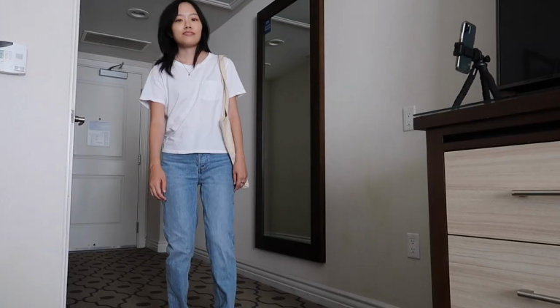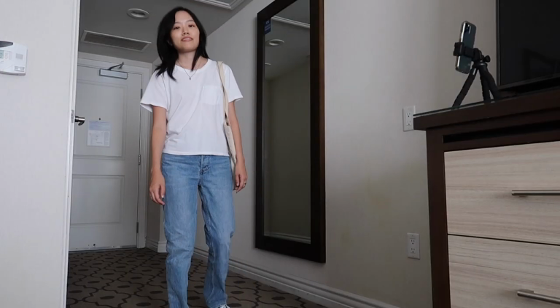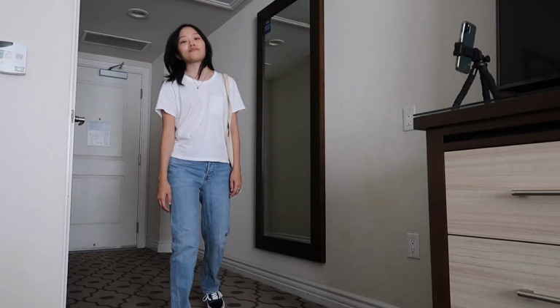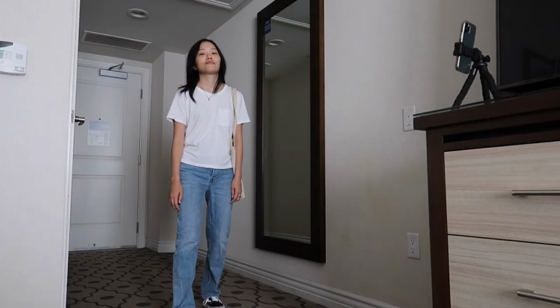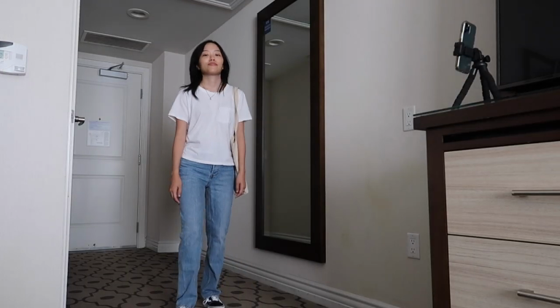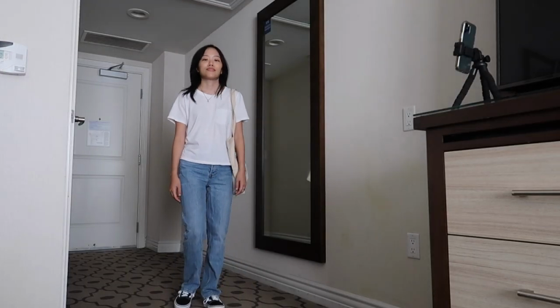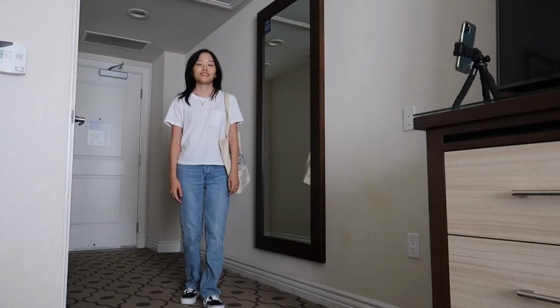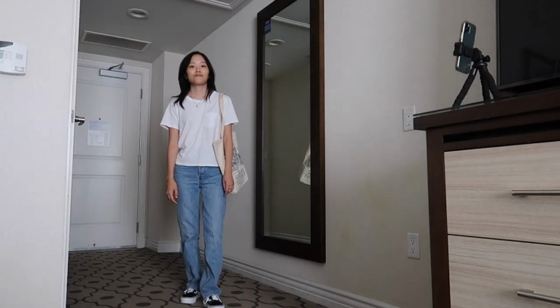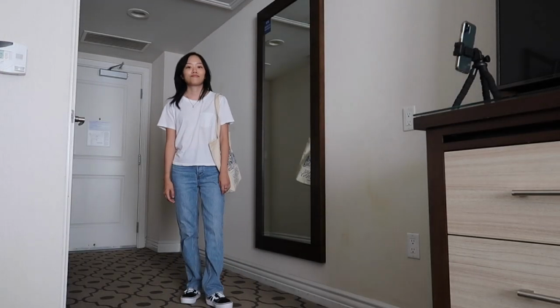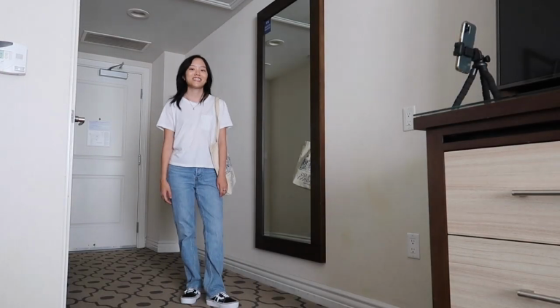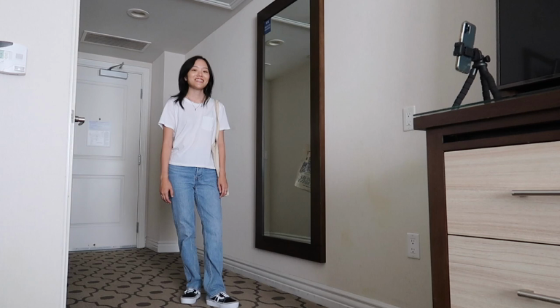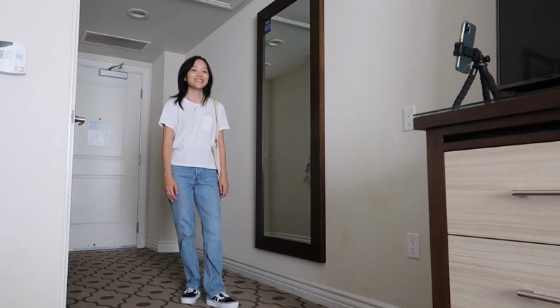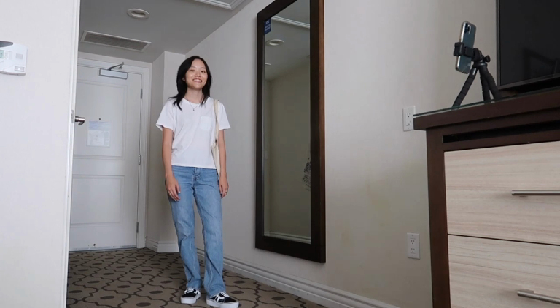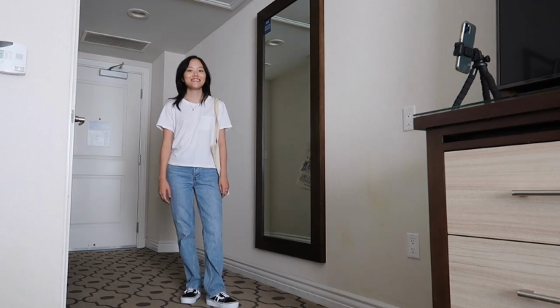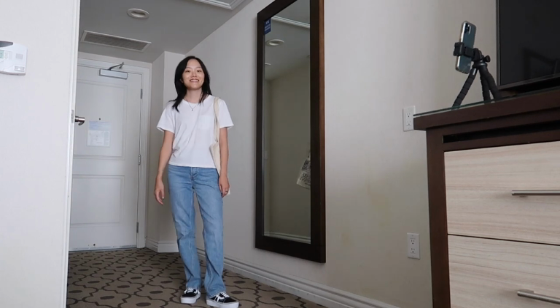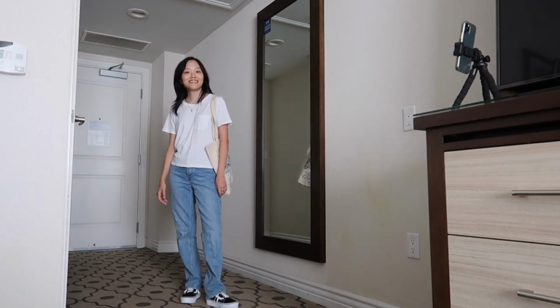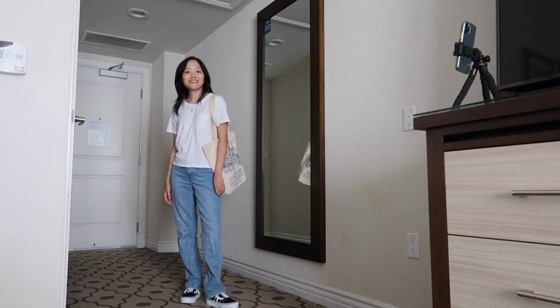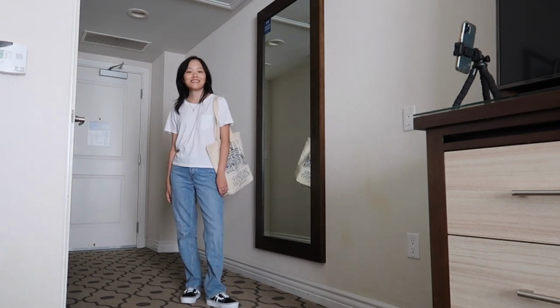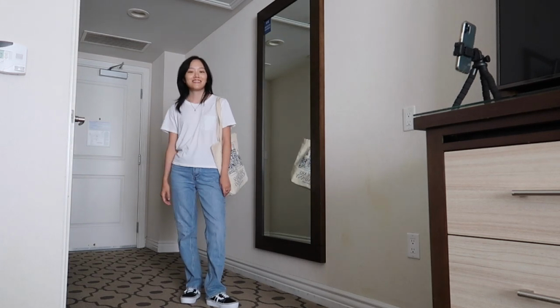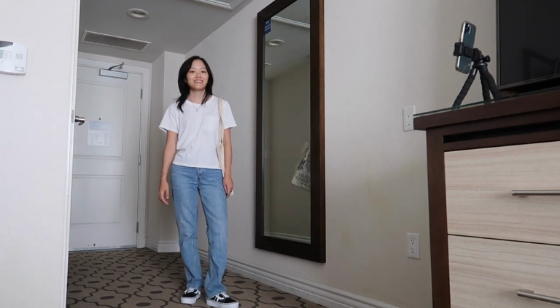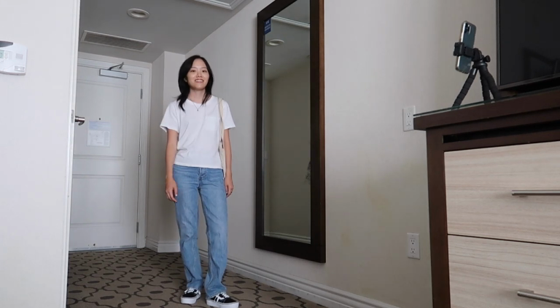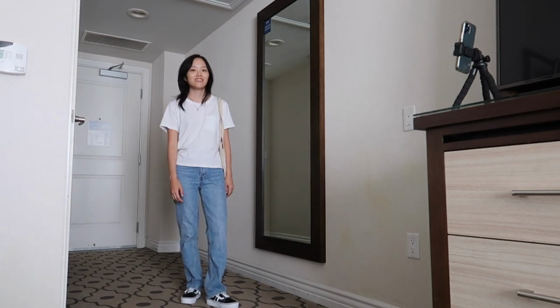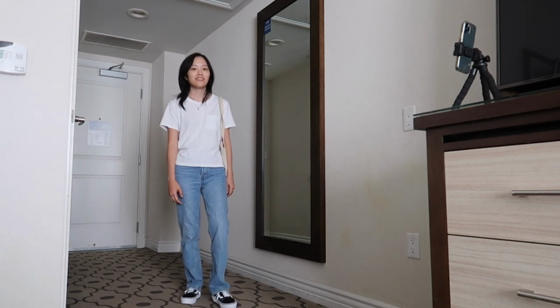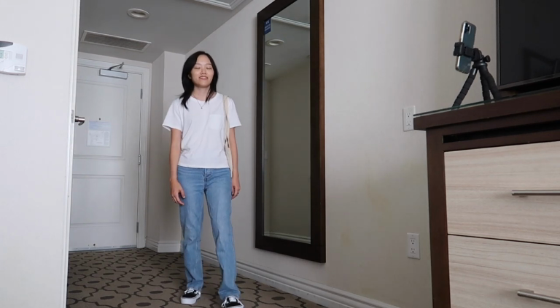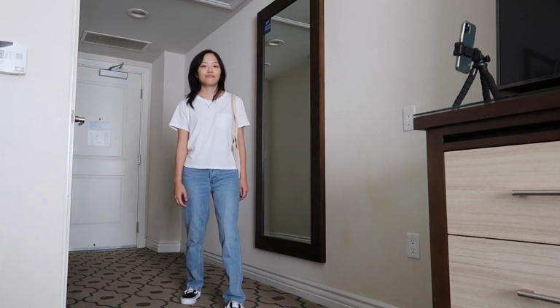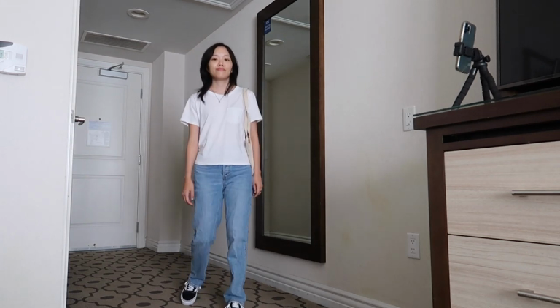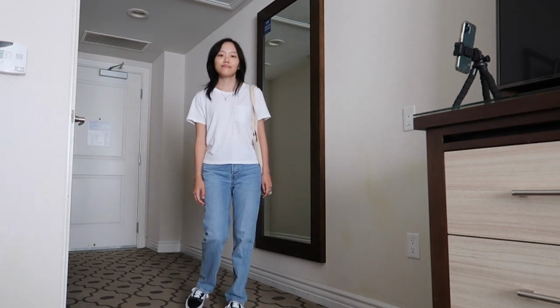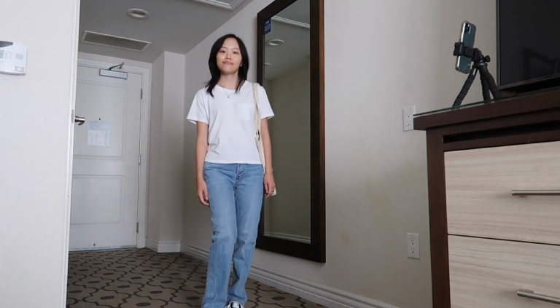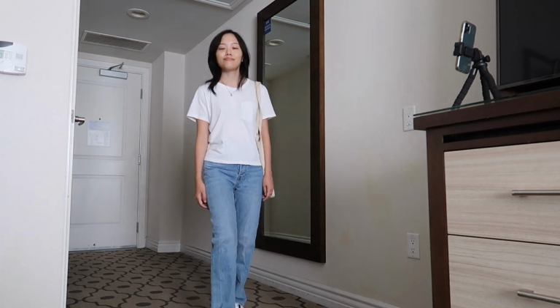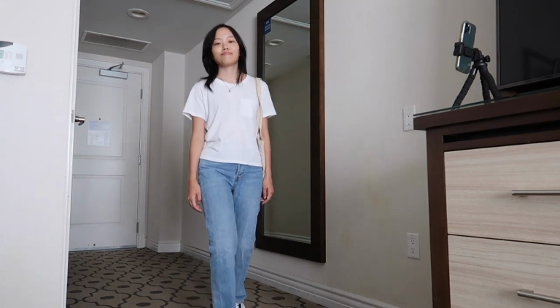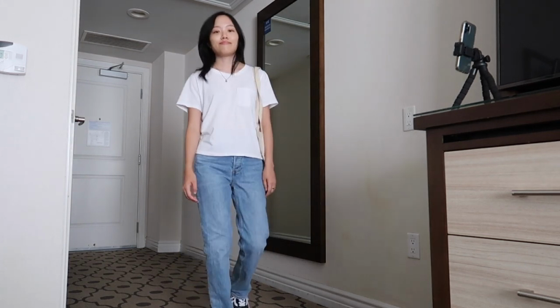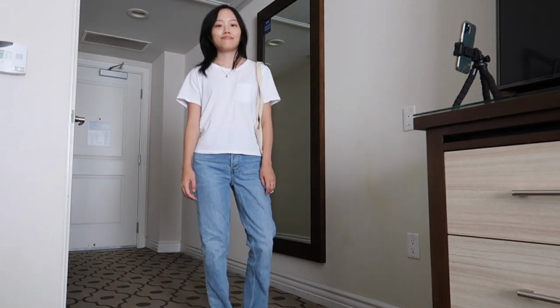And obviously for the days that are a little cooler, you can't go wrong with platform sneakers, straight leg jeans, and a white t-shirt.